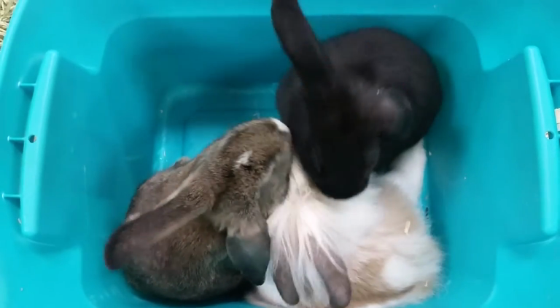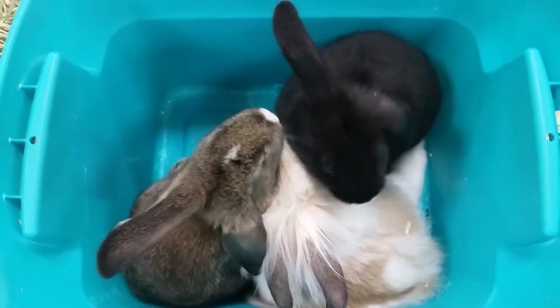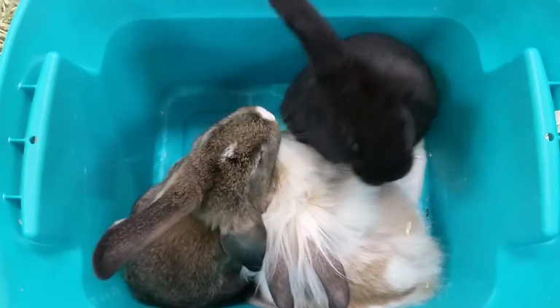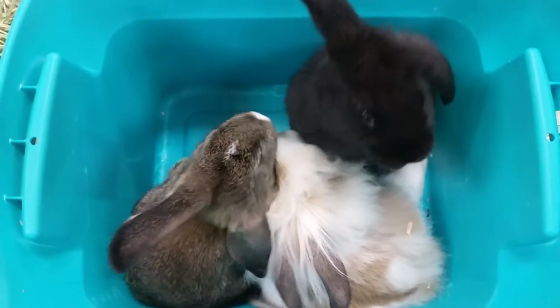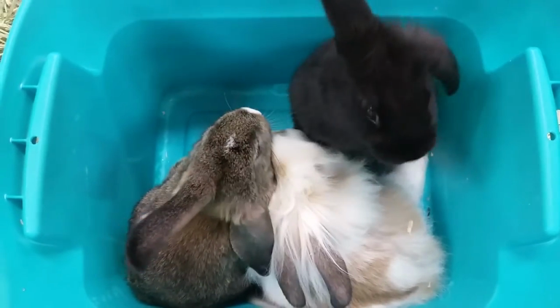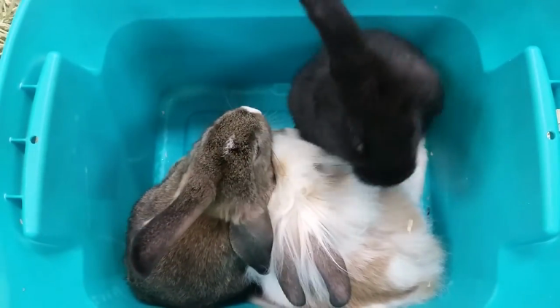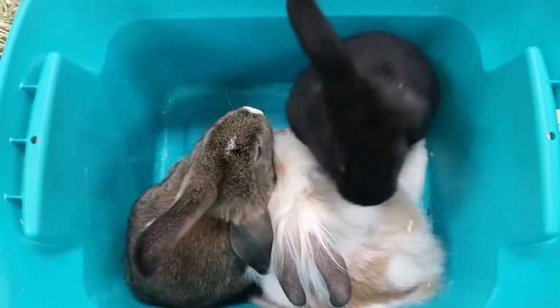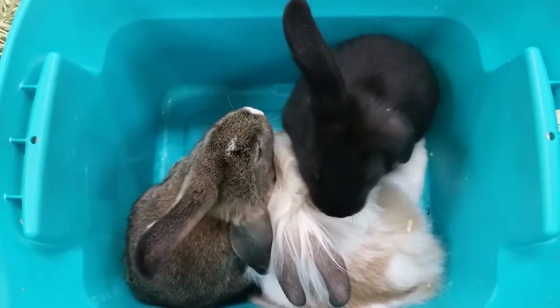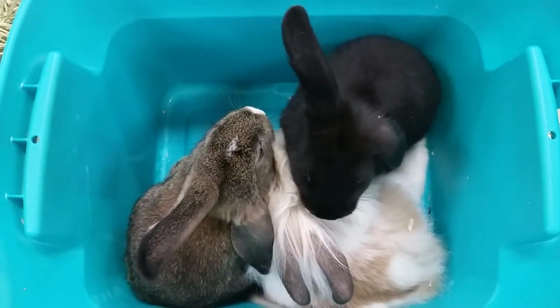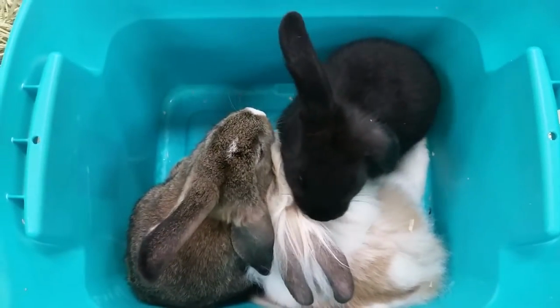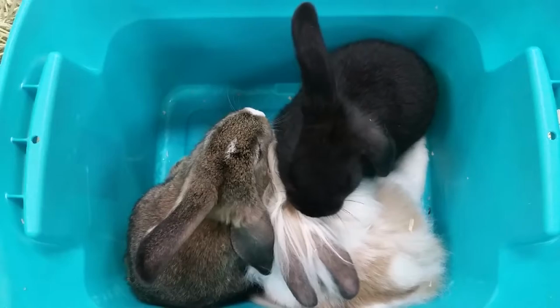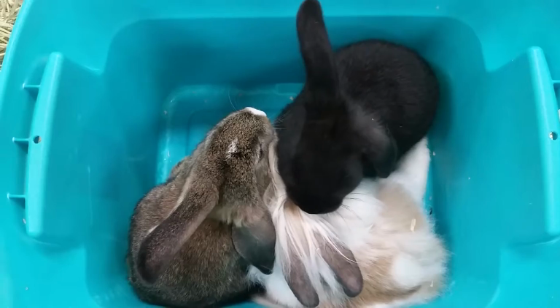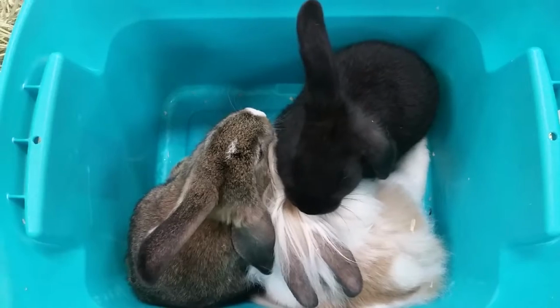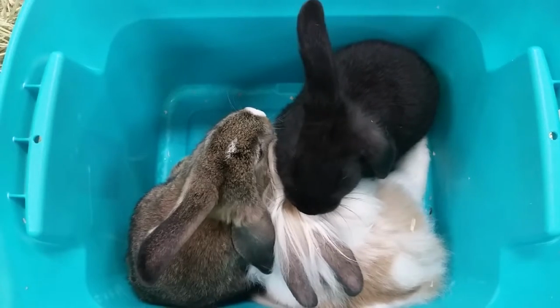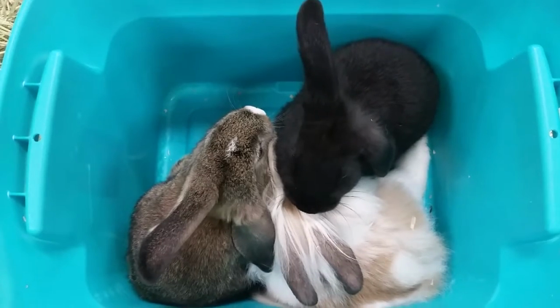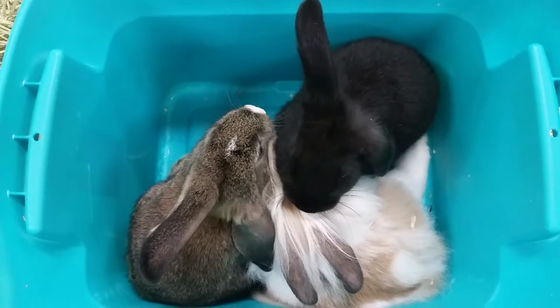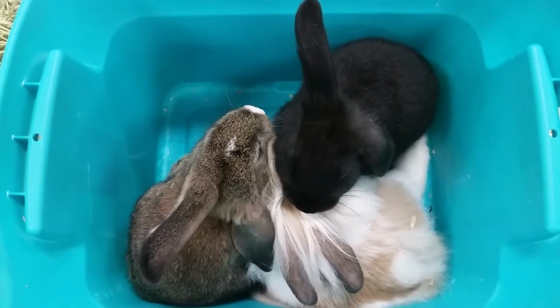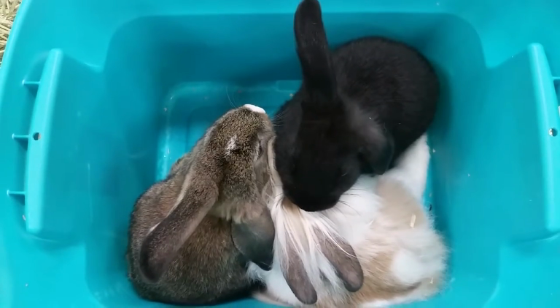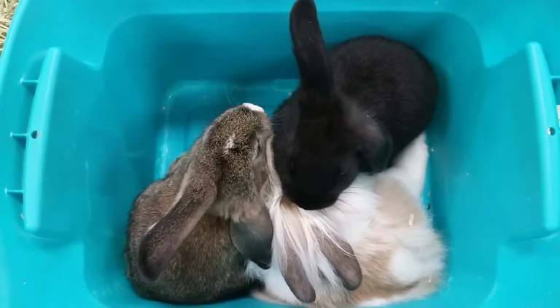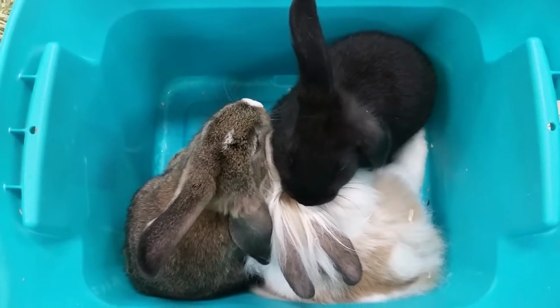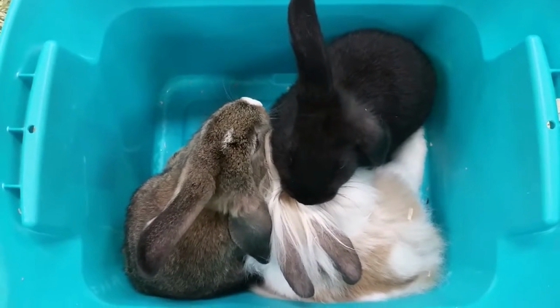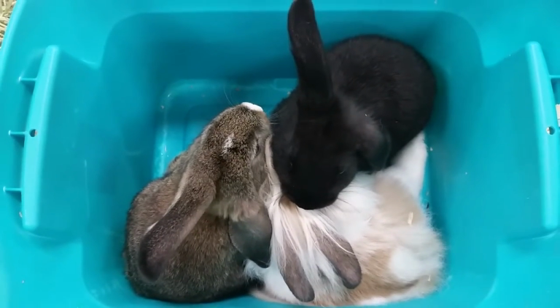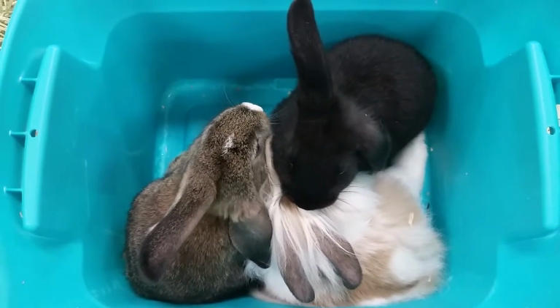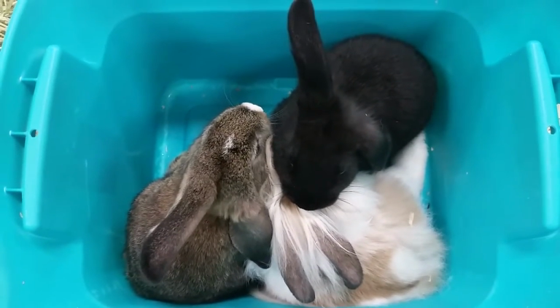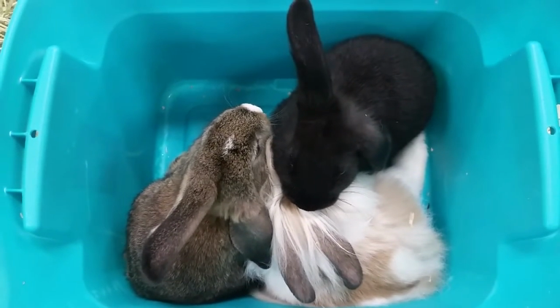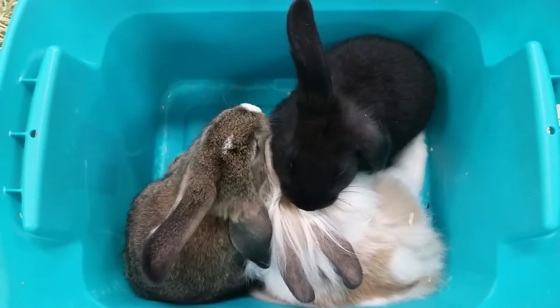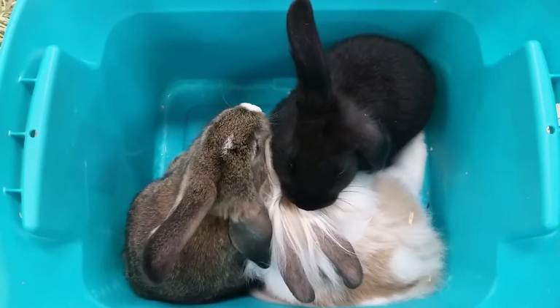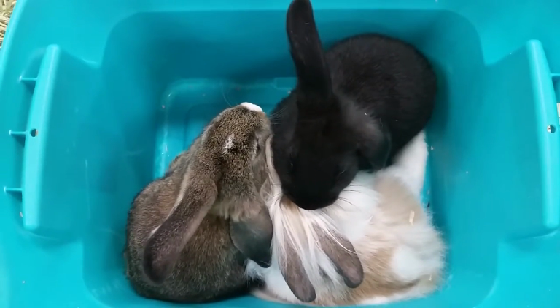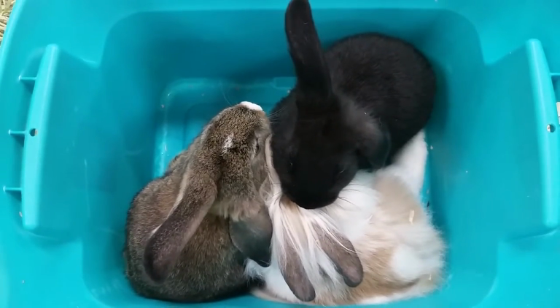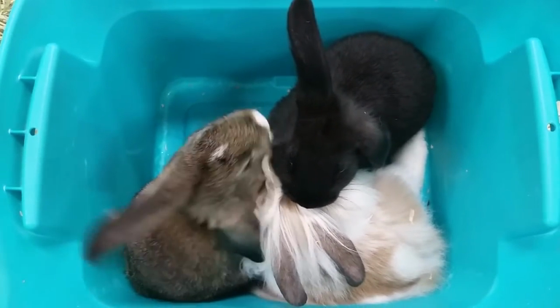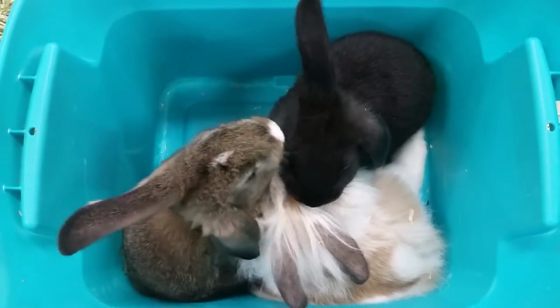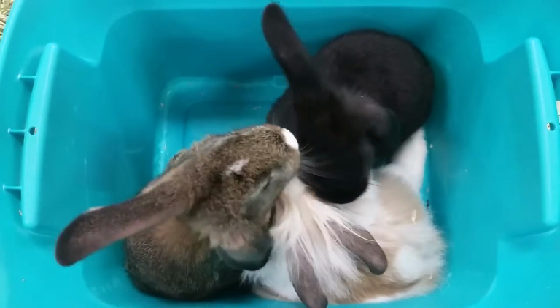These guys make great pets for kids, getting anywhere from five to eight pounds and living anywhere from five to seven years.